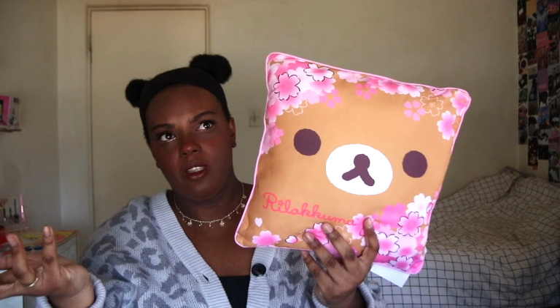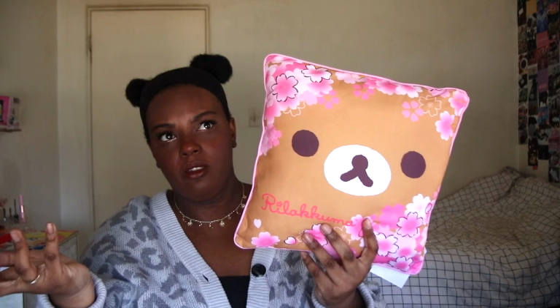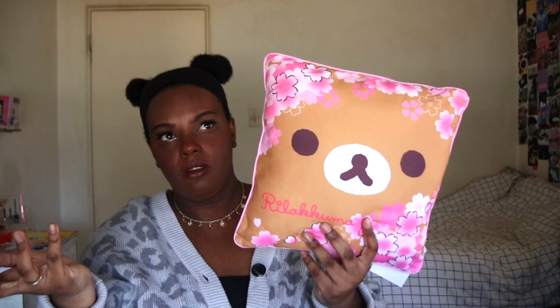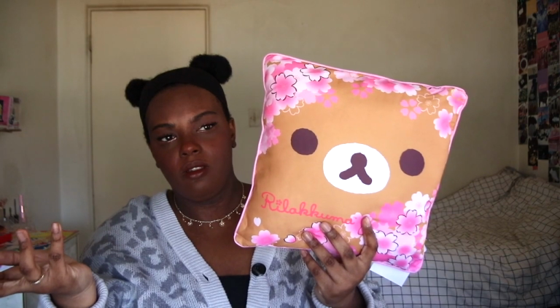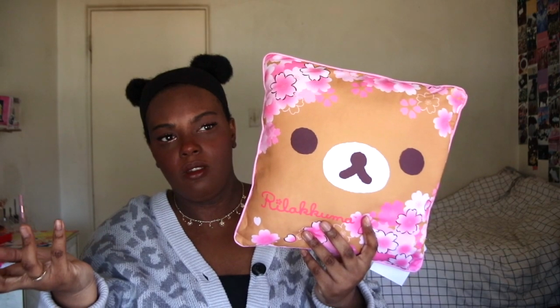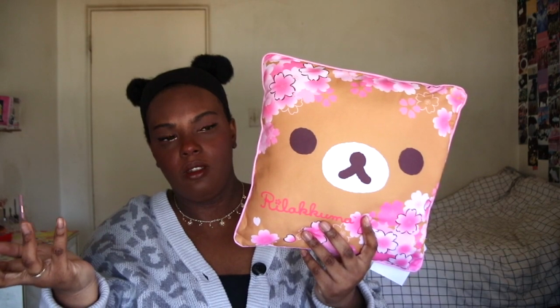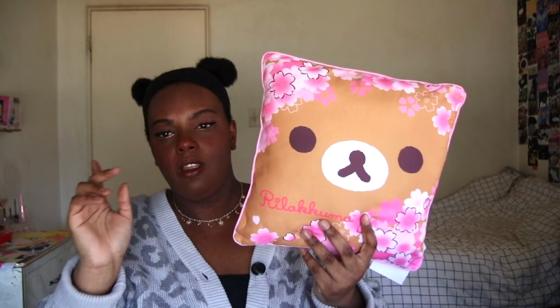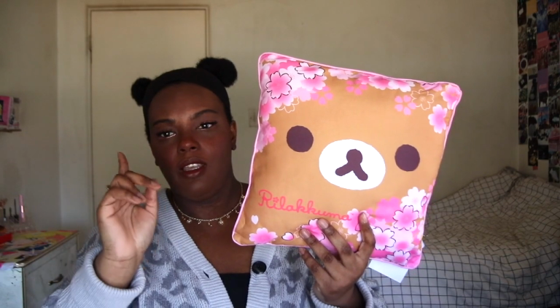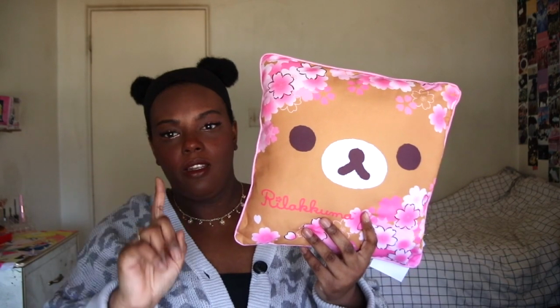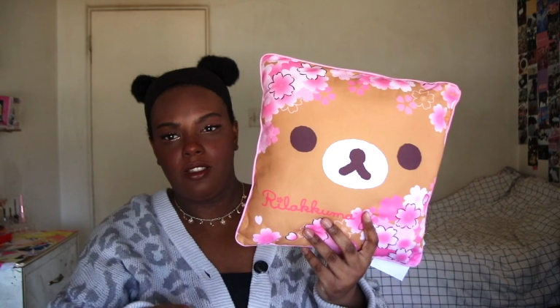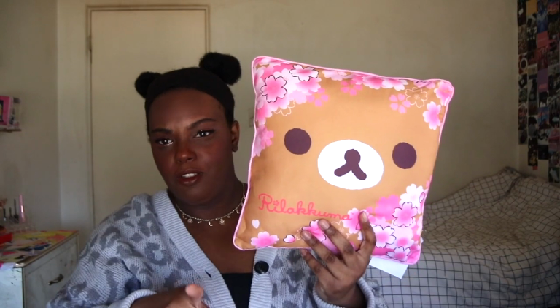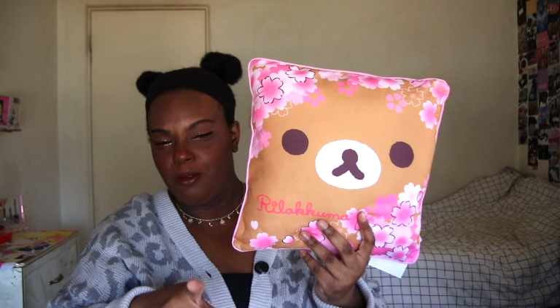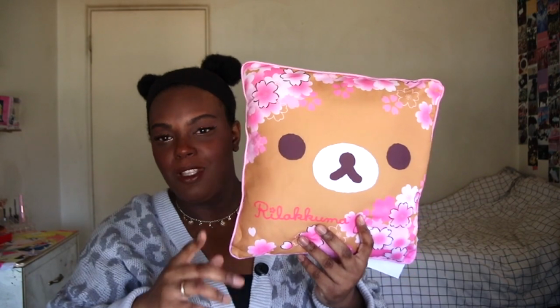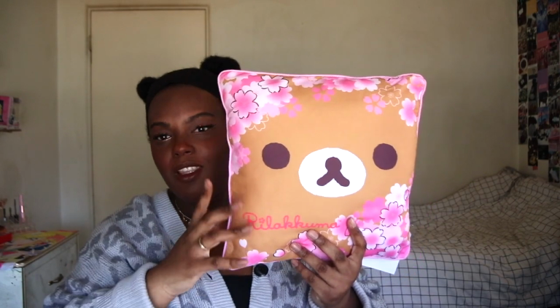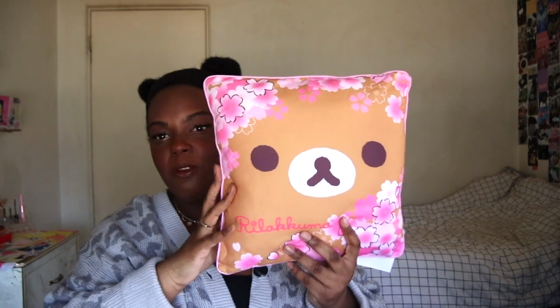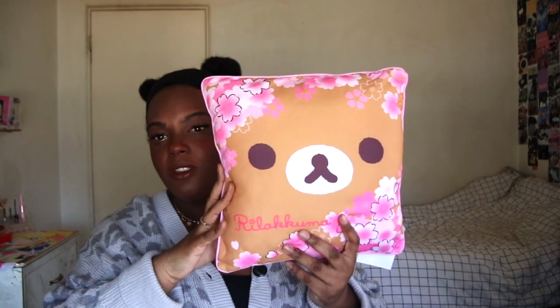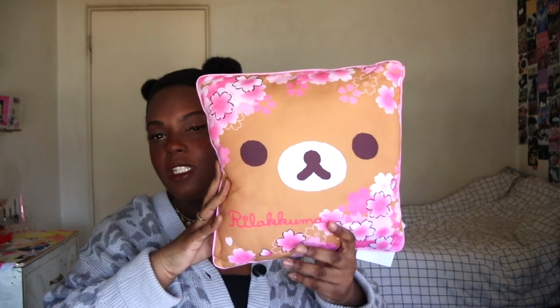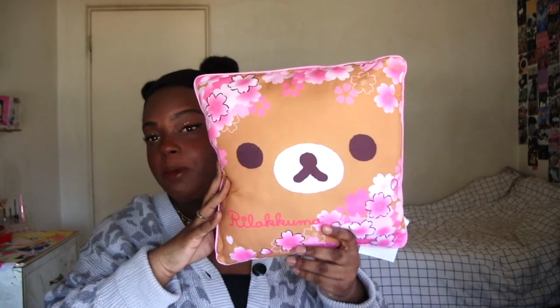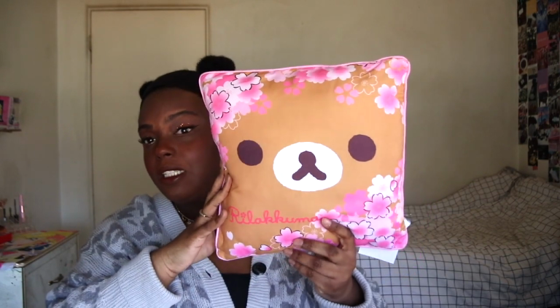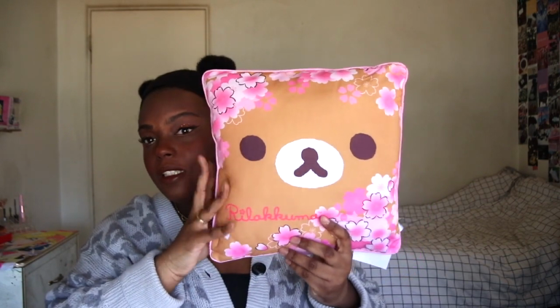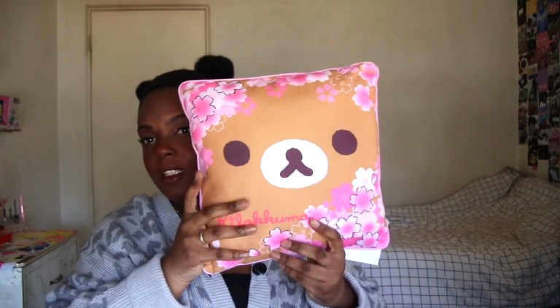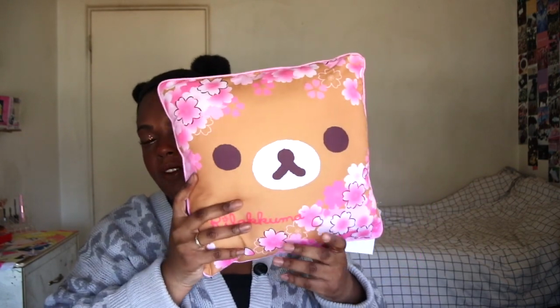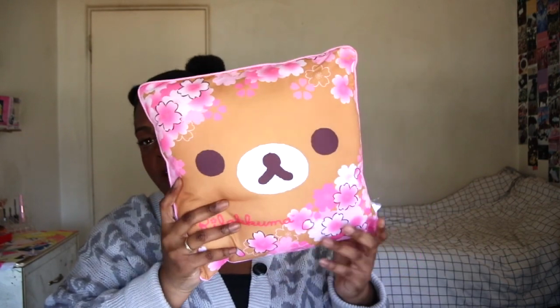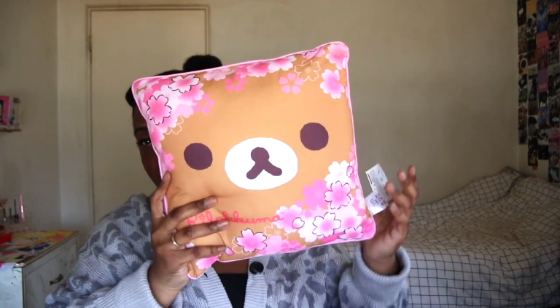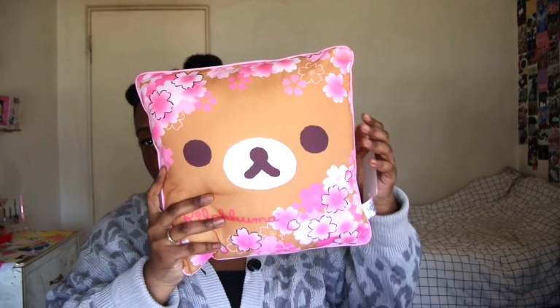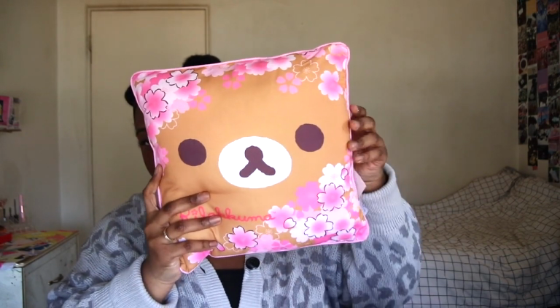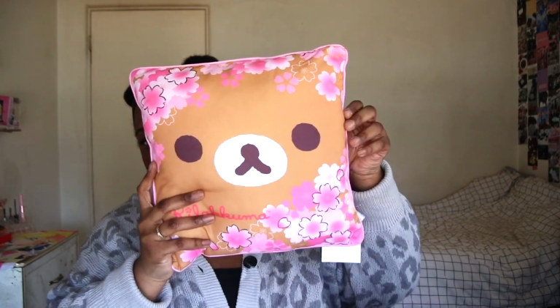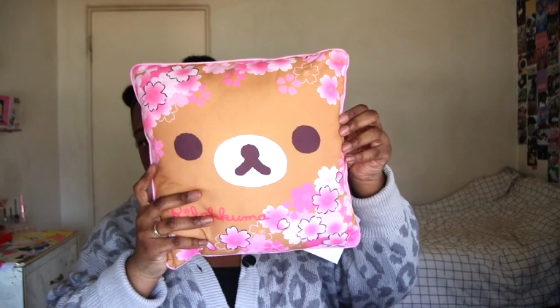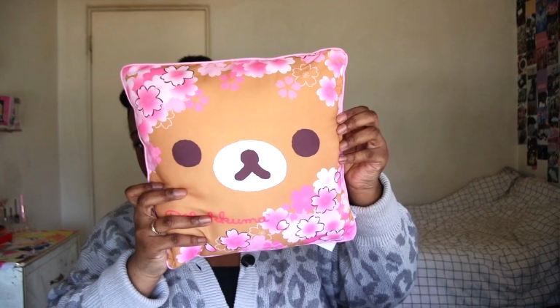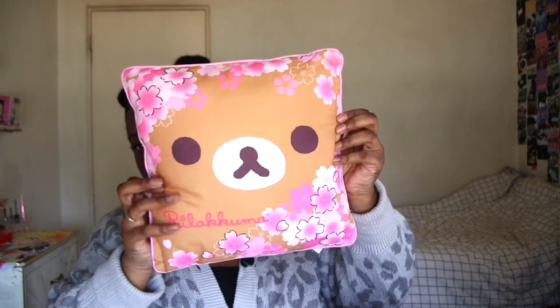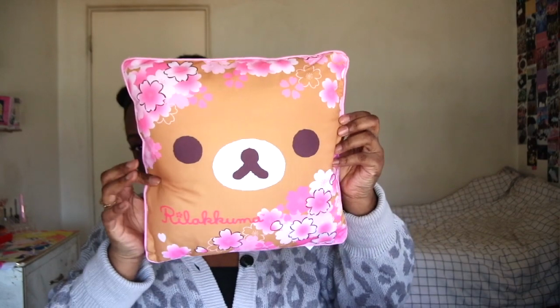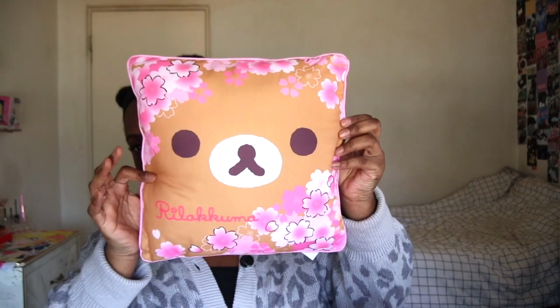This was in the sneak peek — if you follow So Kawaii Box on Instagram, they usually post some peeks of items. This pillow was the sneak peek item for this month.